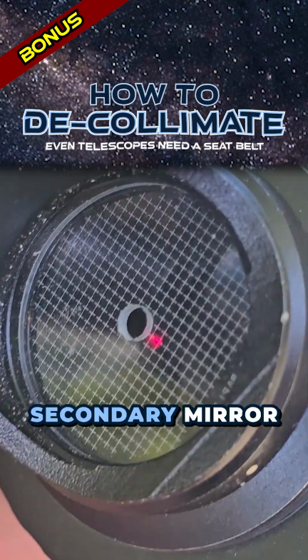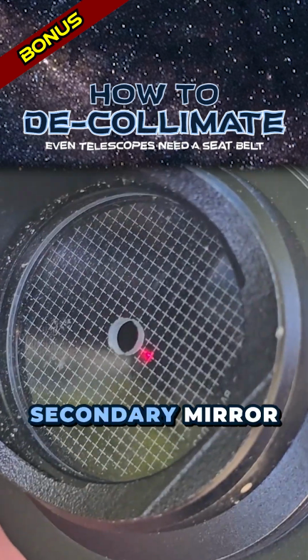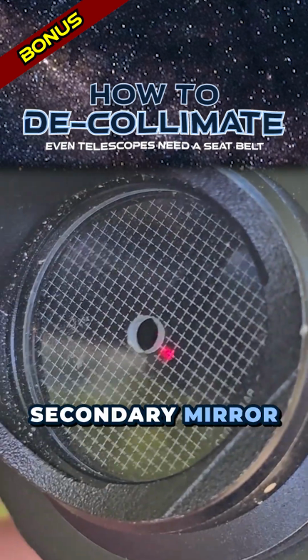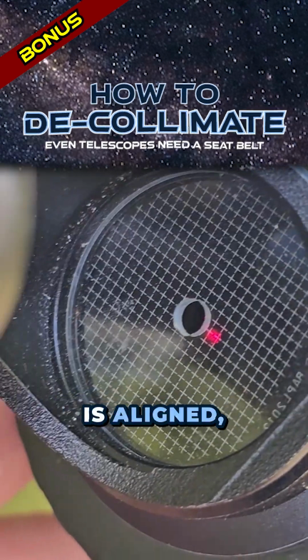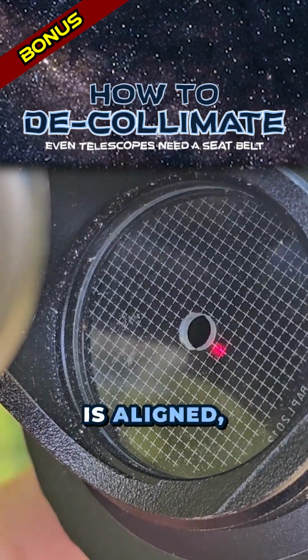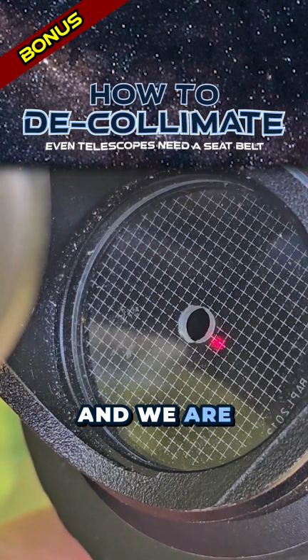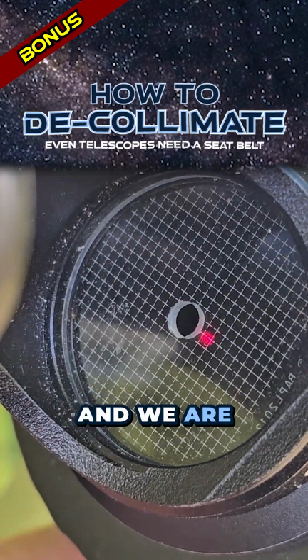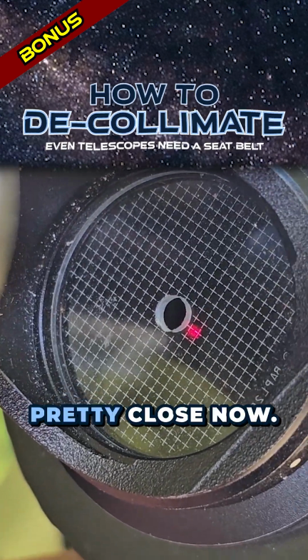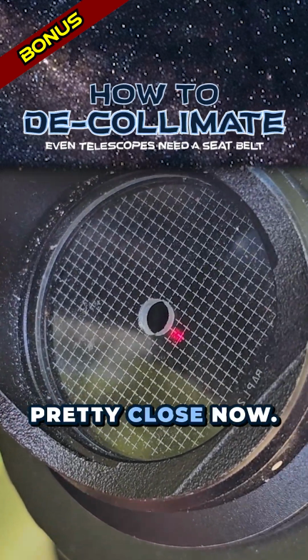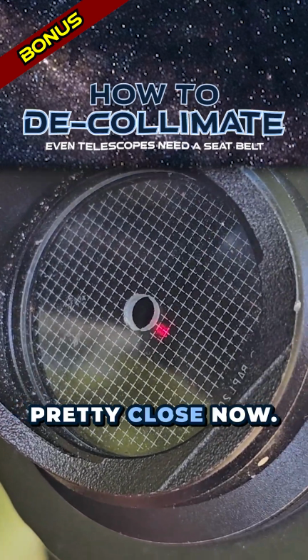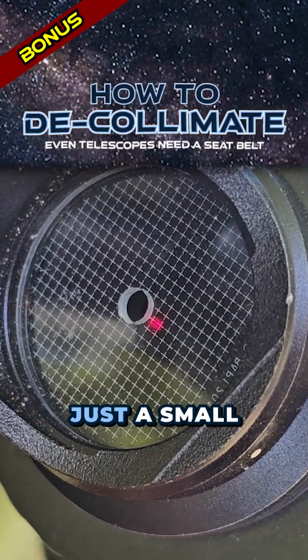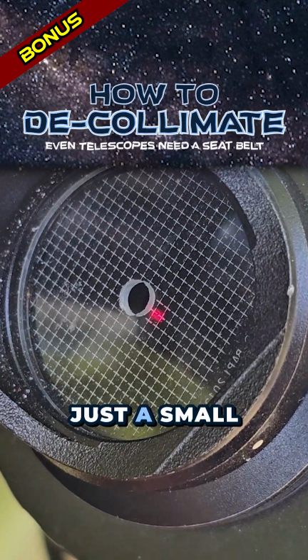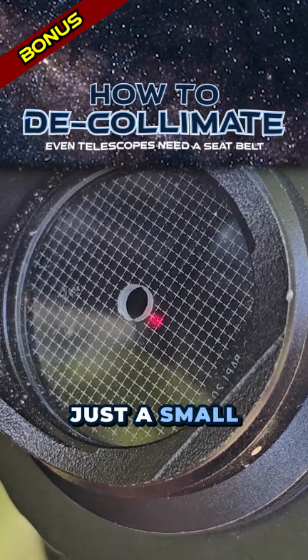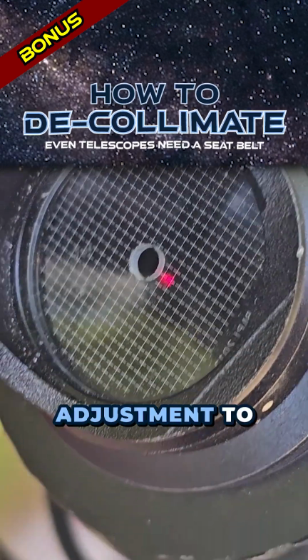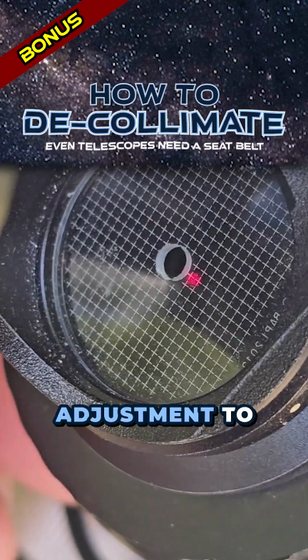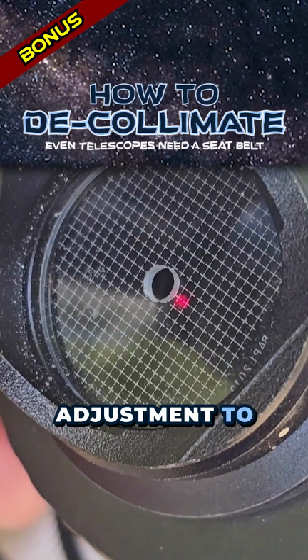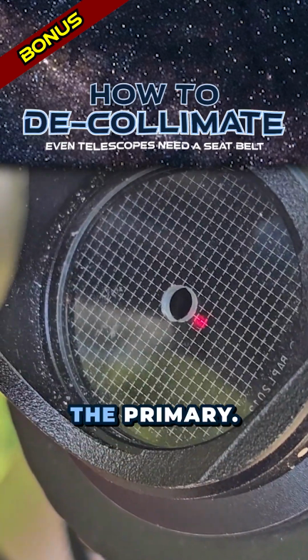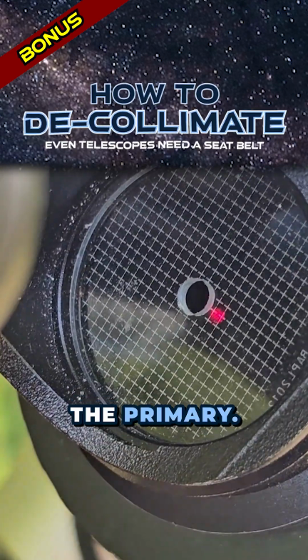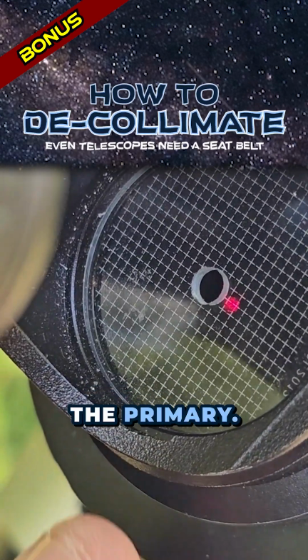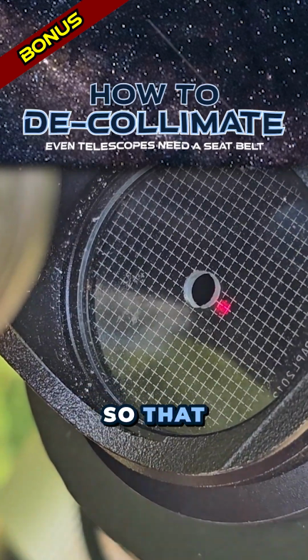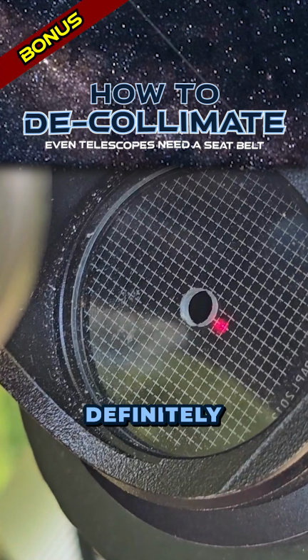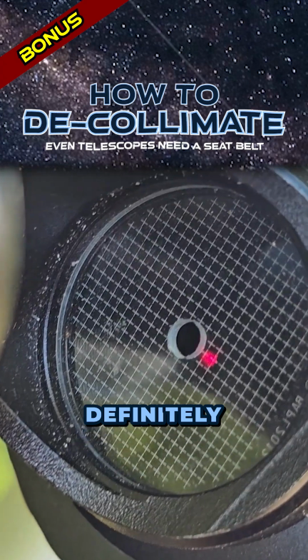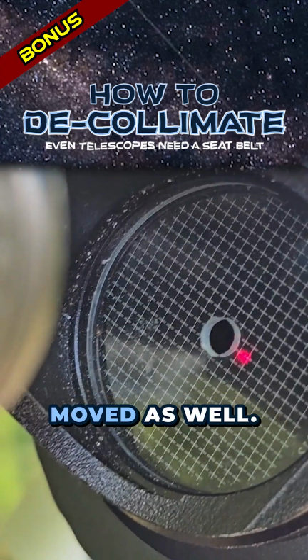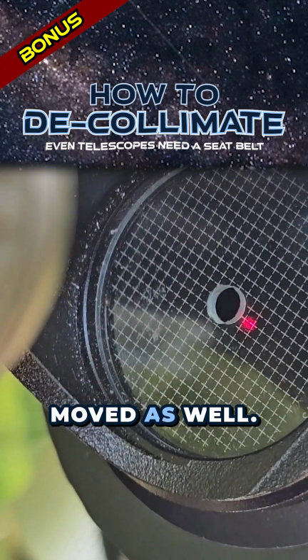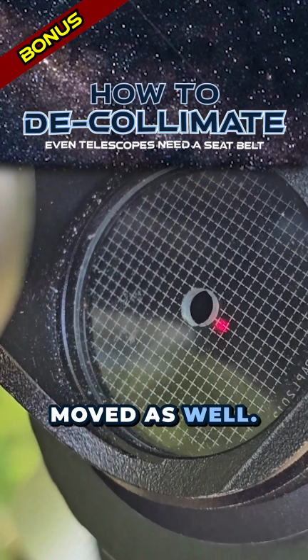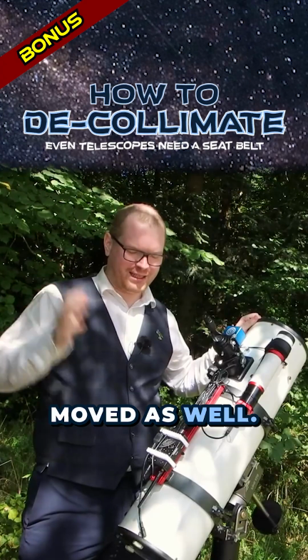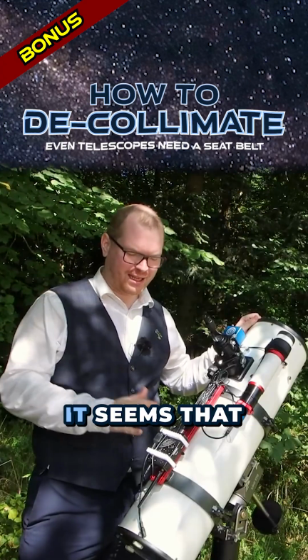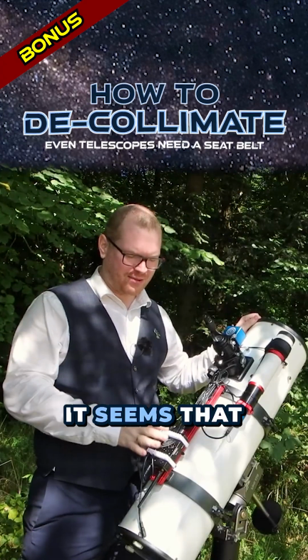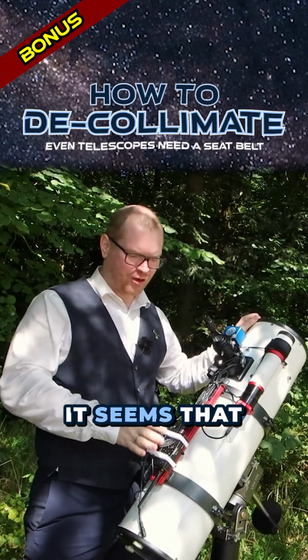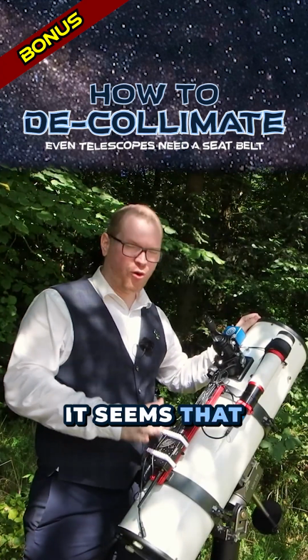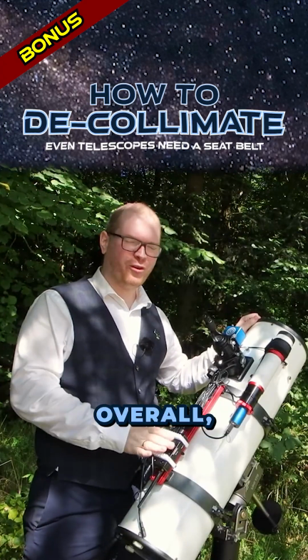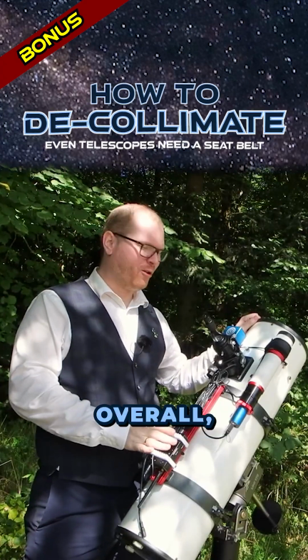Secondary mirror is aligned and we are pretty close now. Just a small adjustment to the primary — so that definitely moved as well.